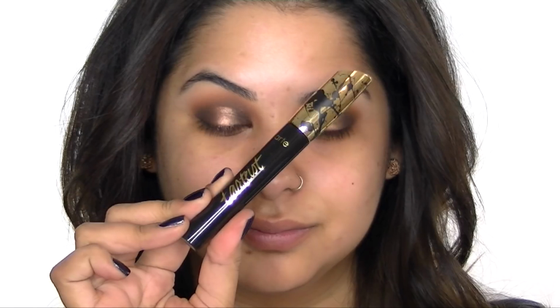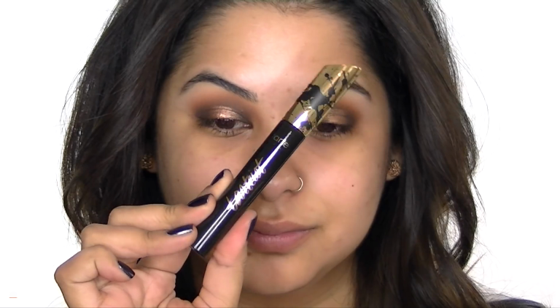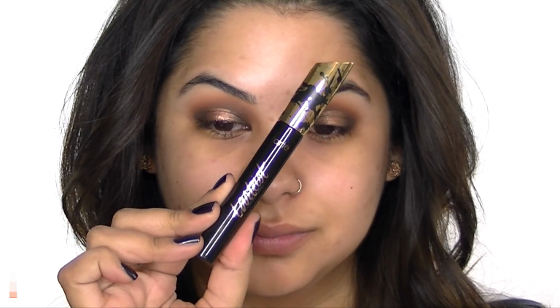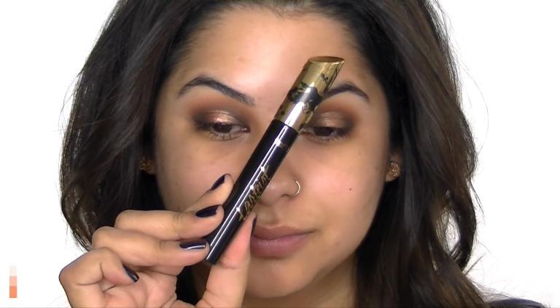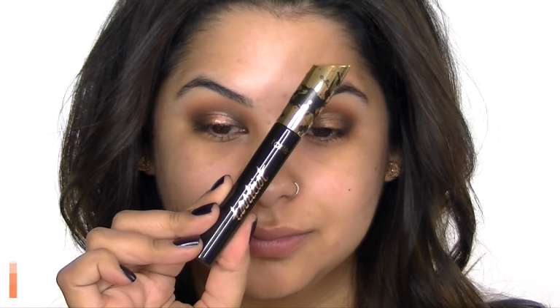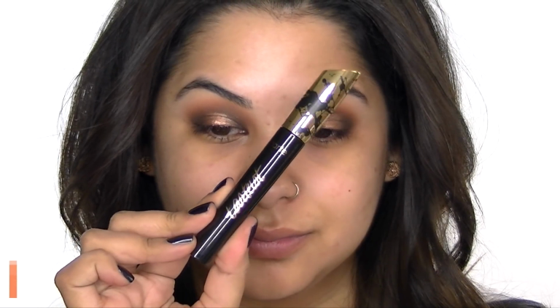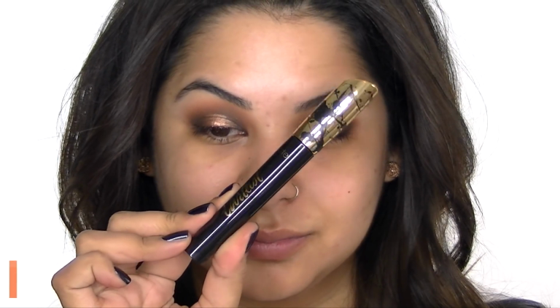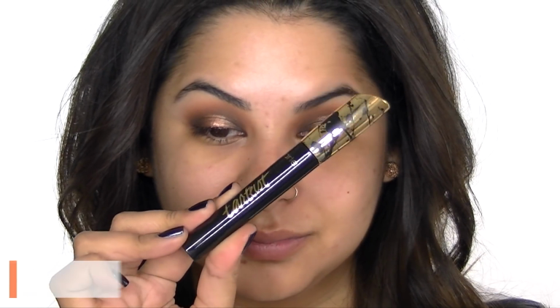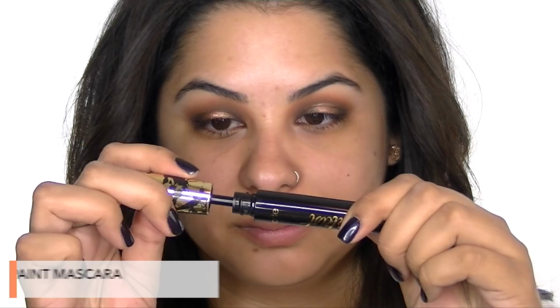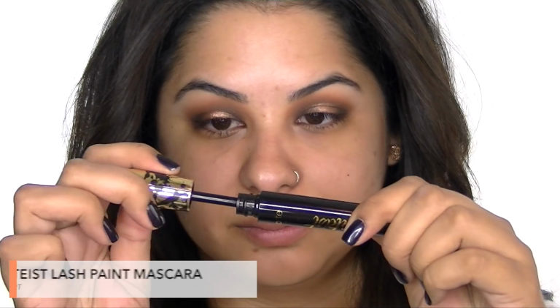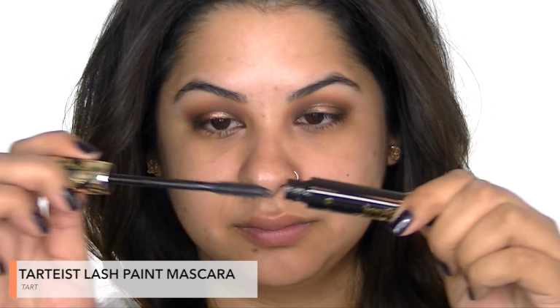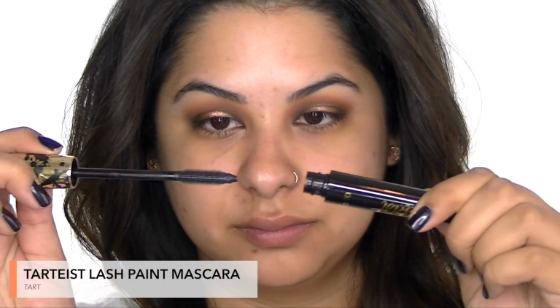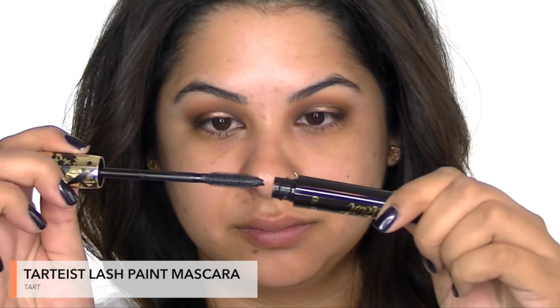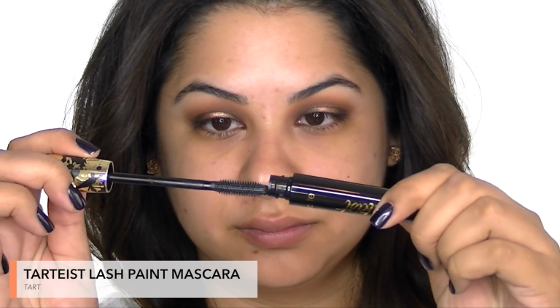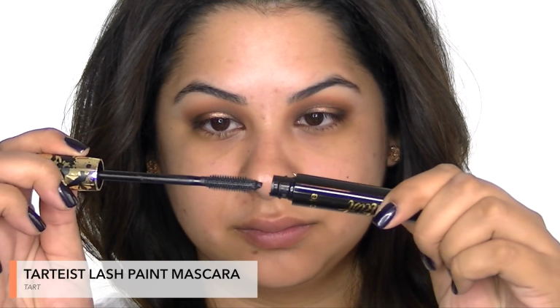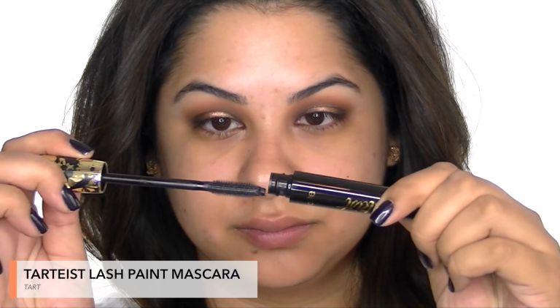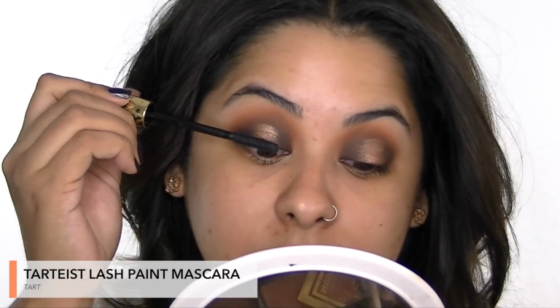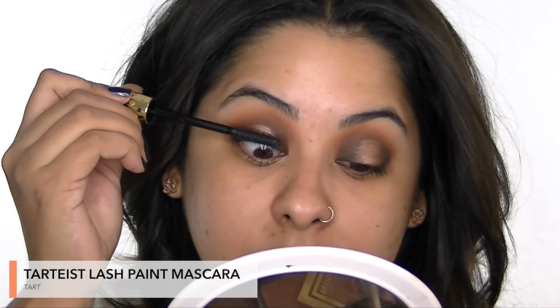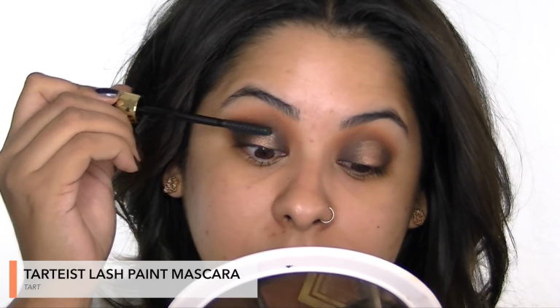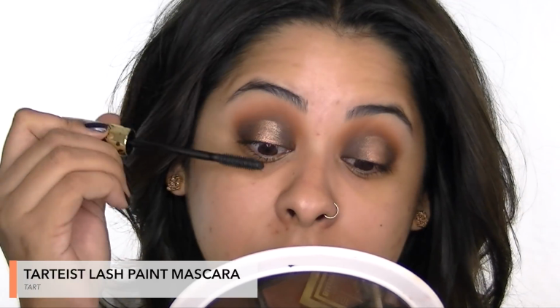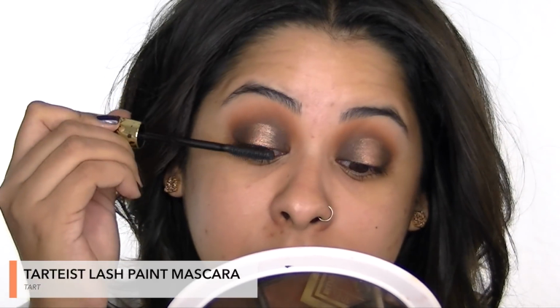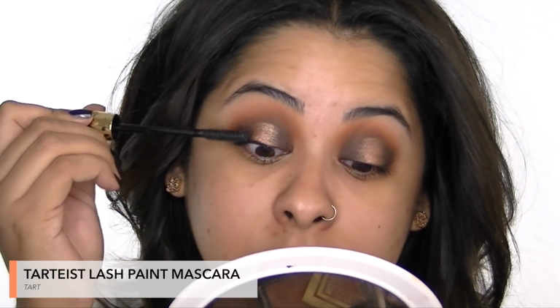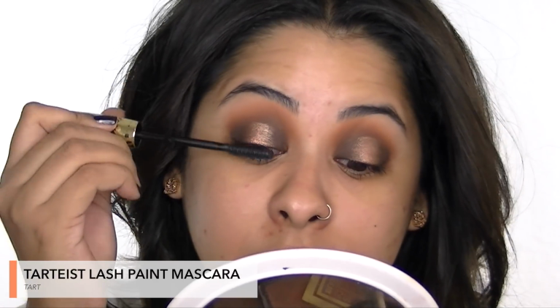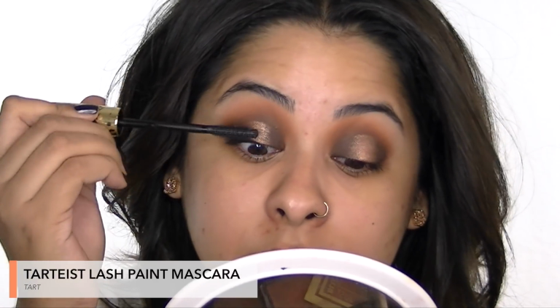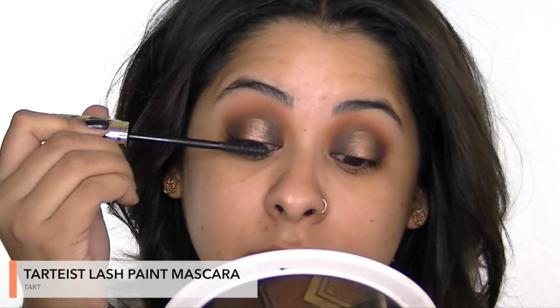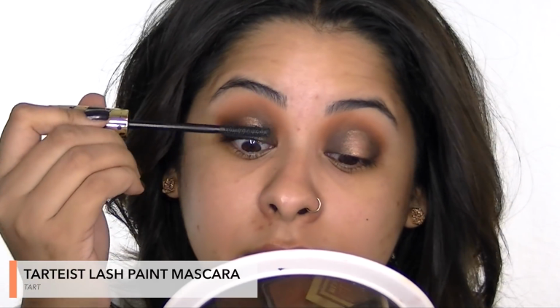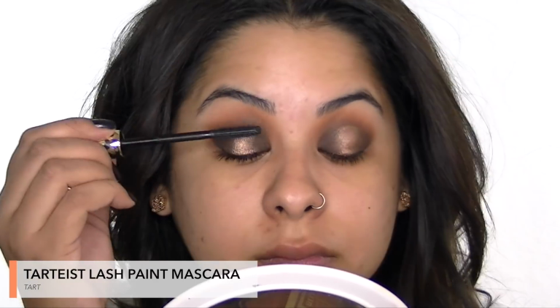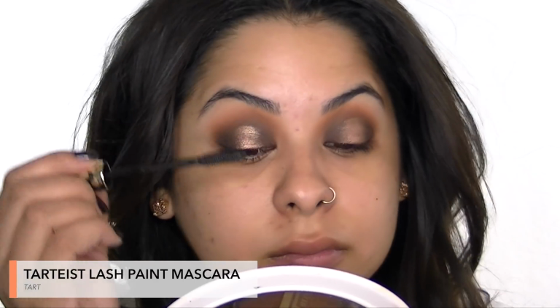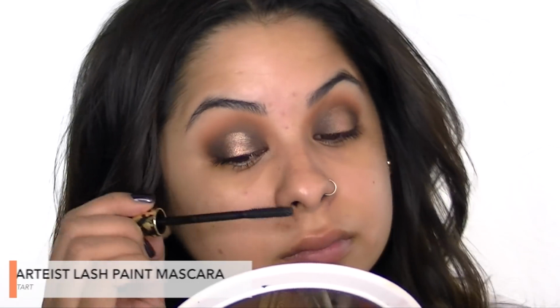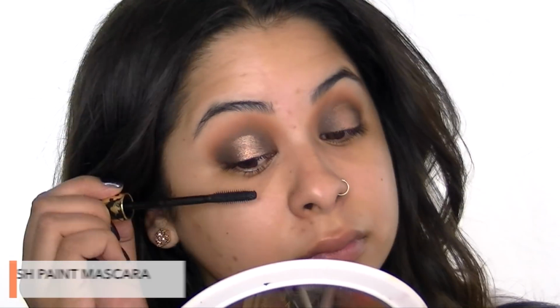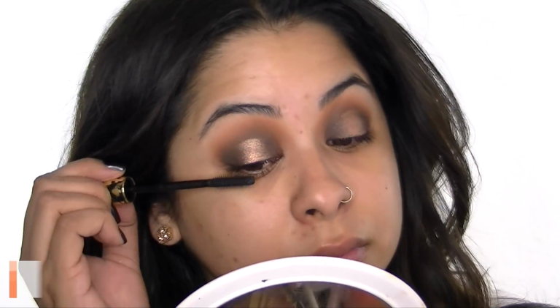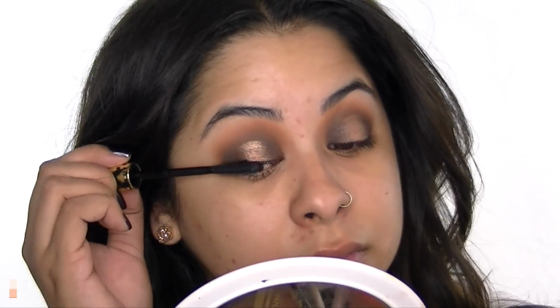I'm trying out the Lash Paint mascara from Tarte — it has tiny little bristles to help separate and define your lashes.